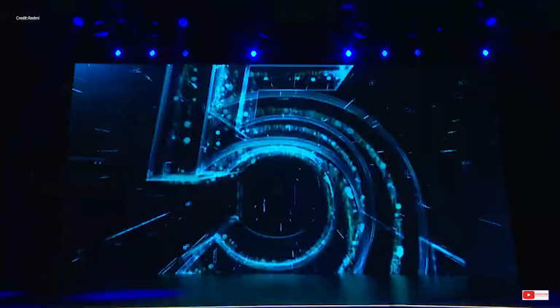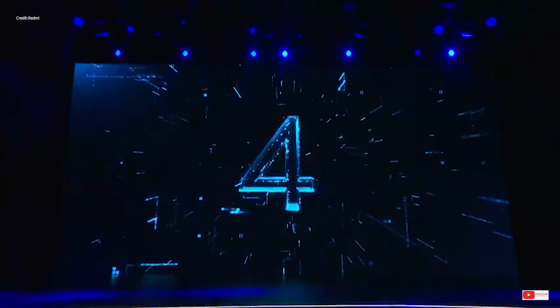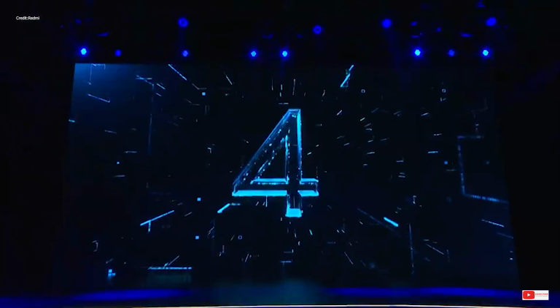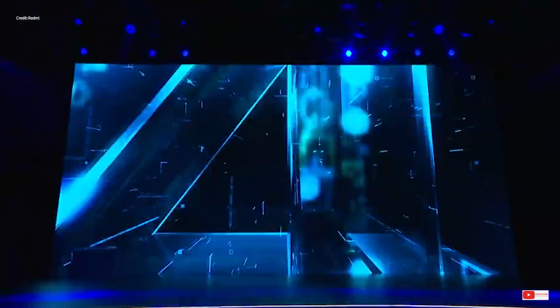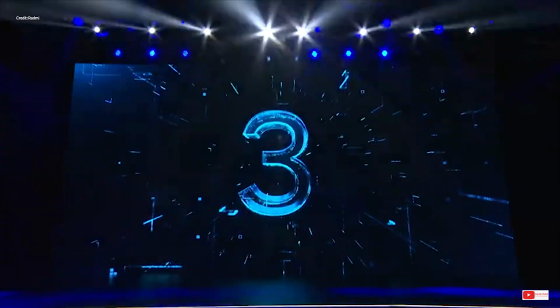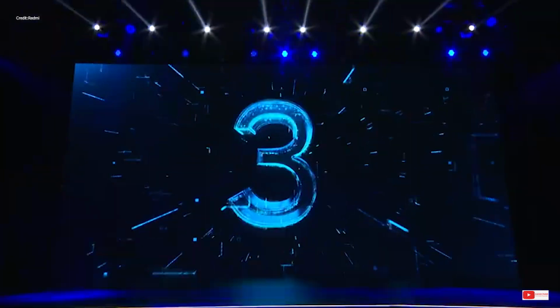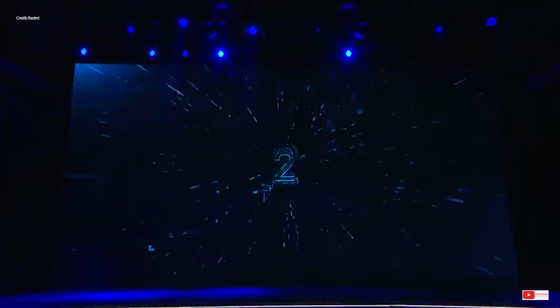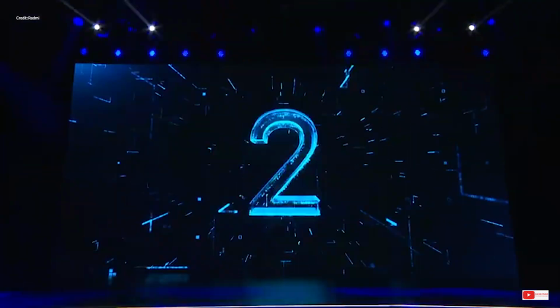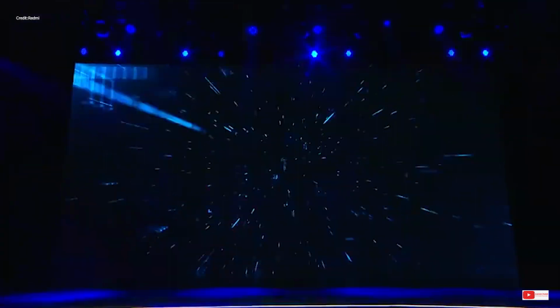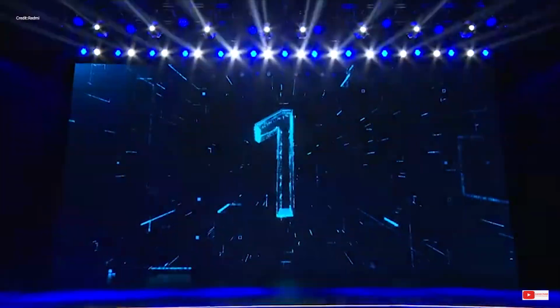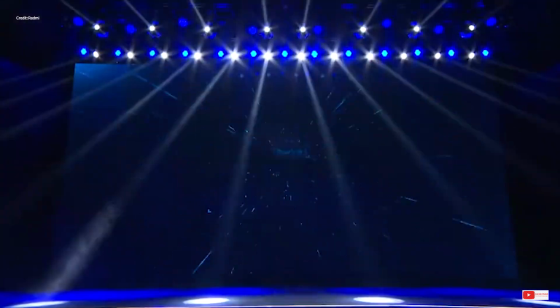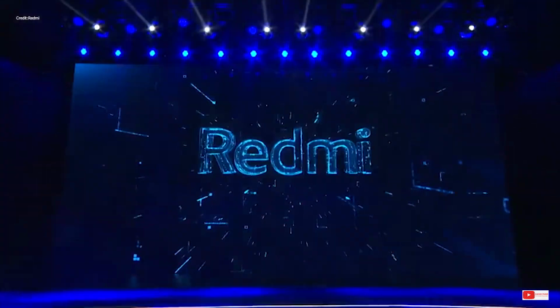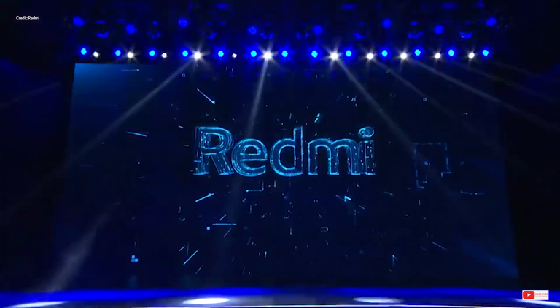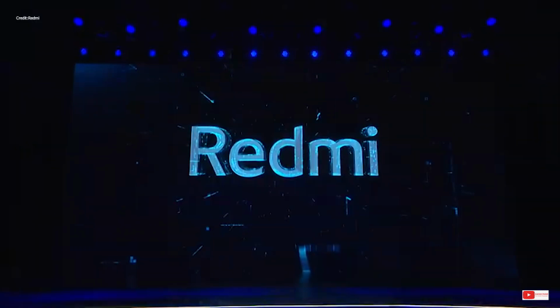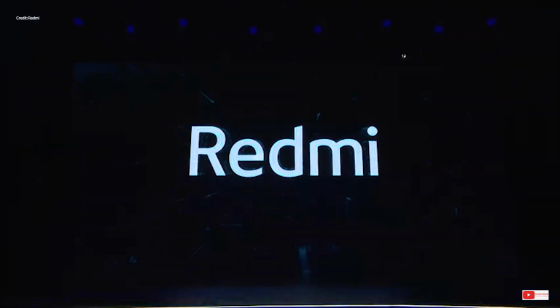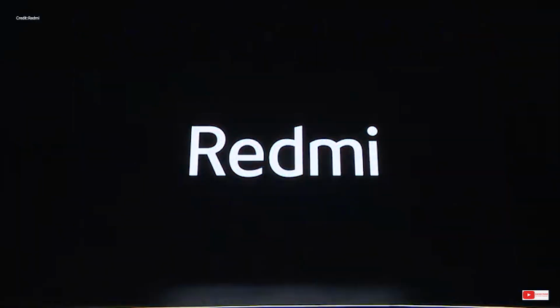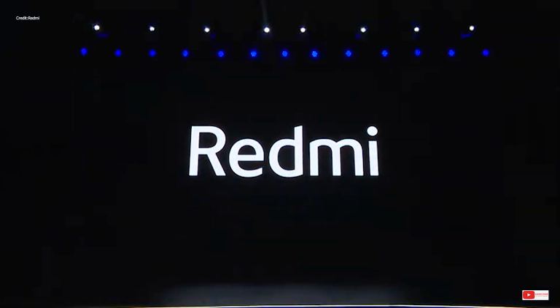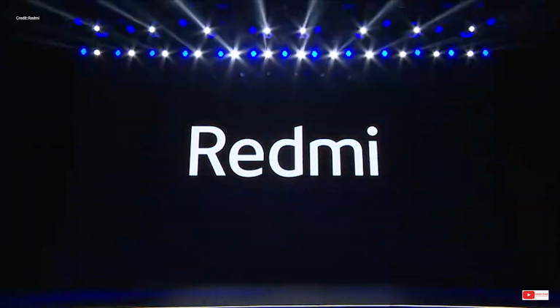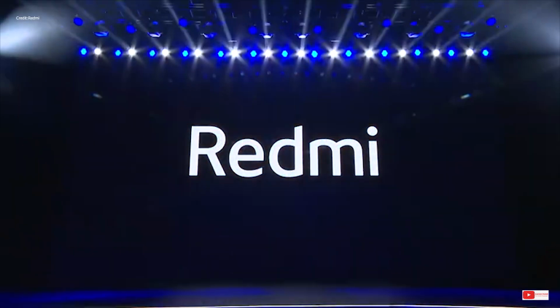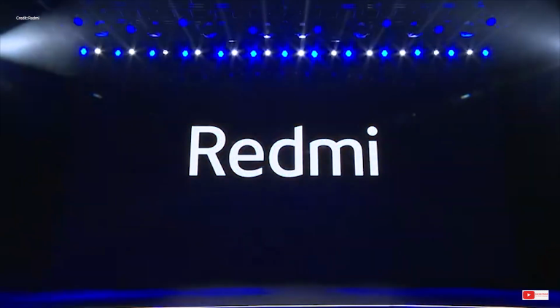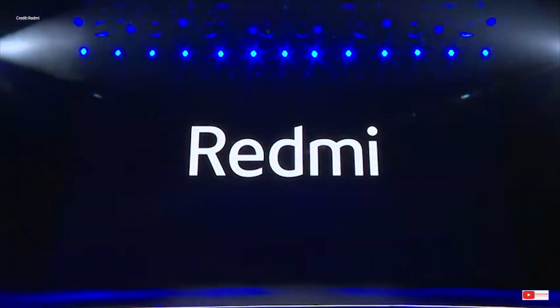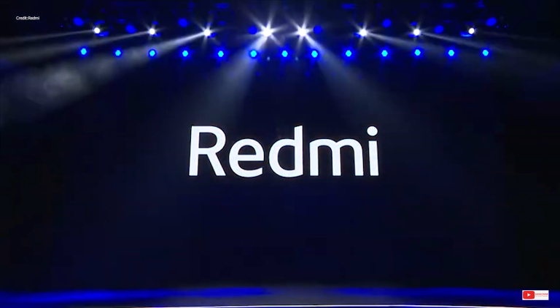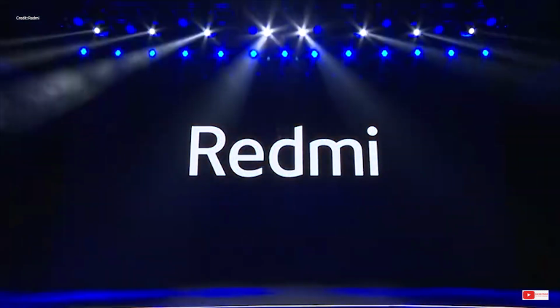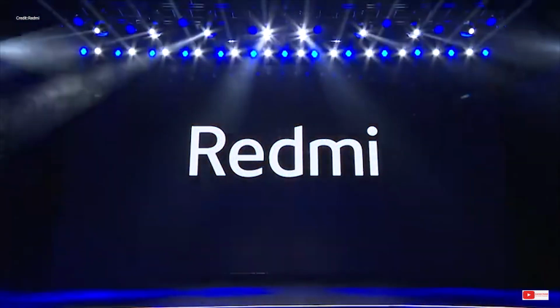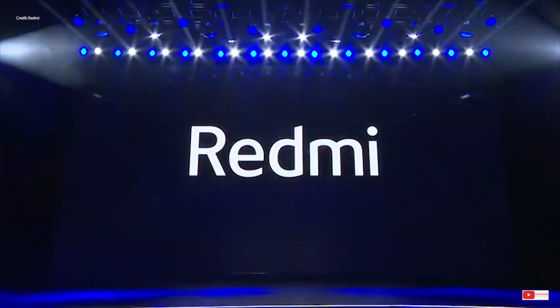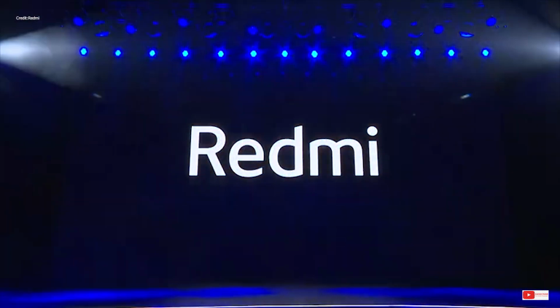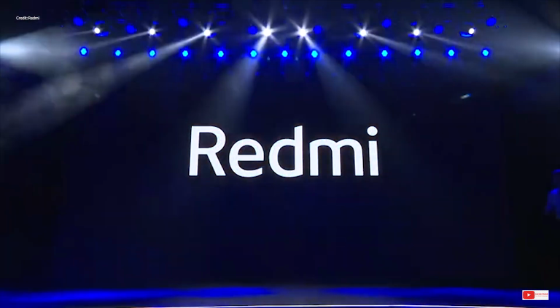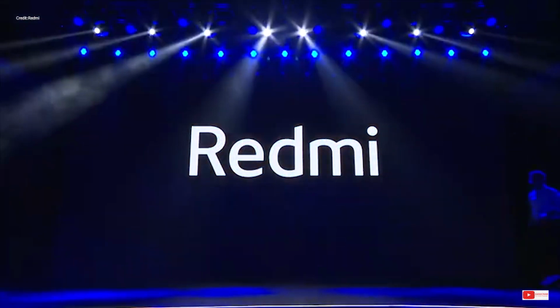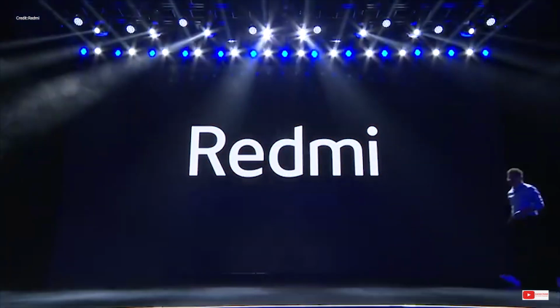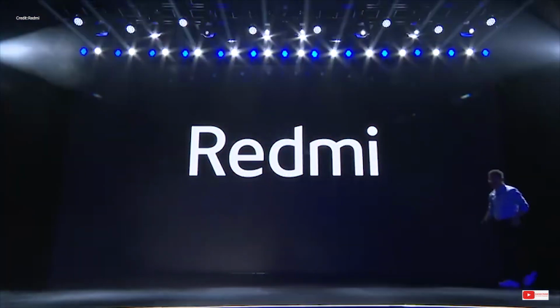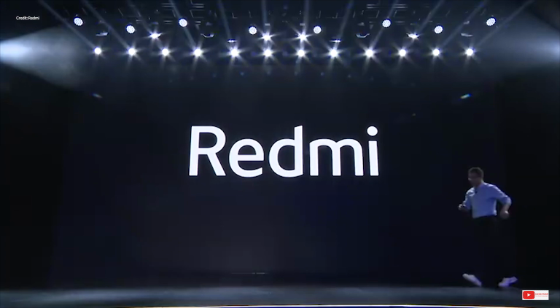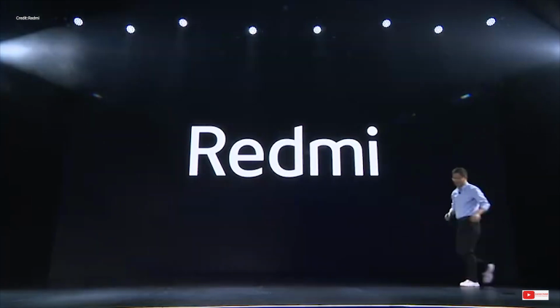Hey guys, what's up? So Redmi announced the Redmi K30 Pro and K30 Pro Zoom edition earlier in the week.